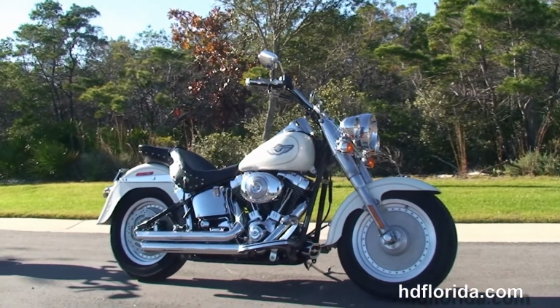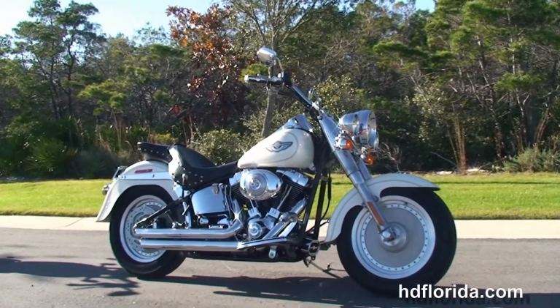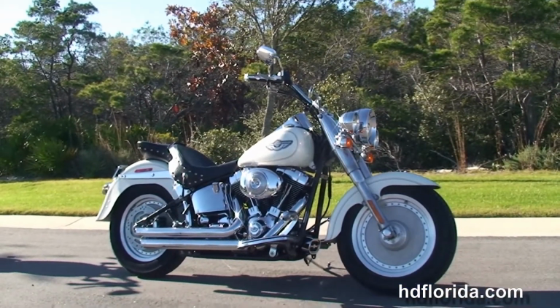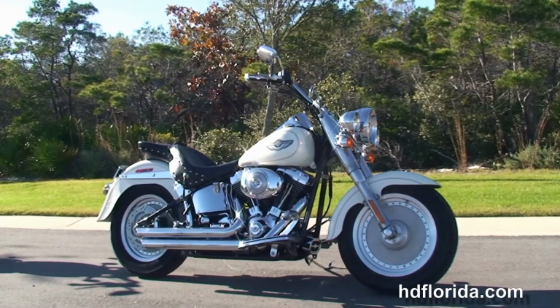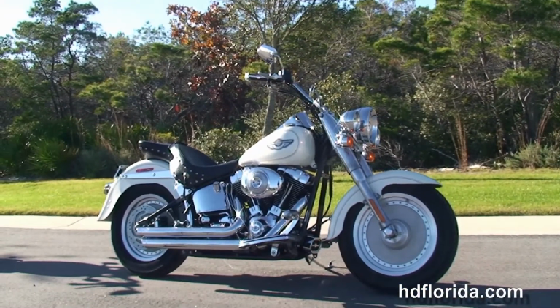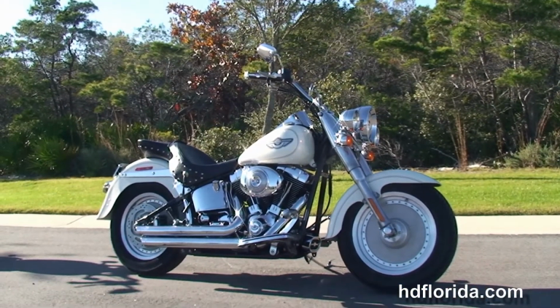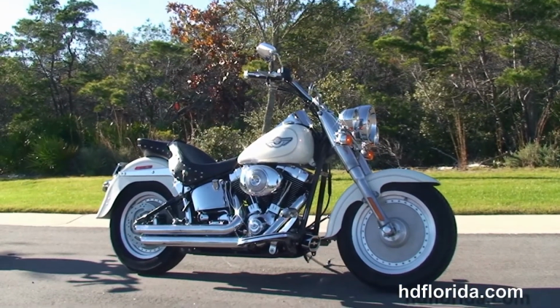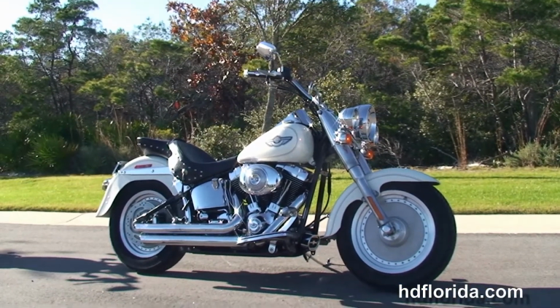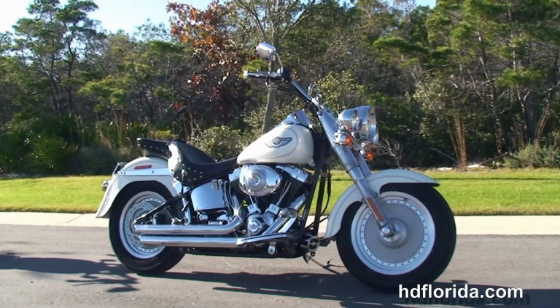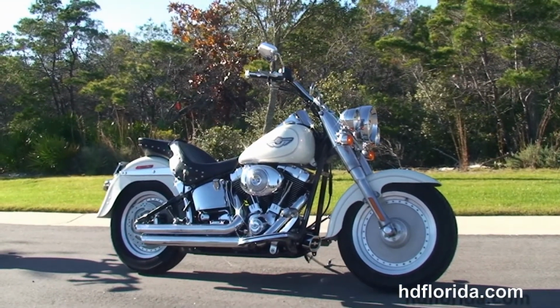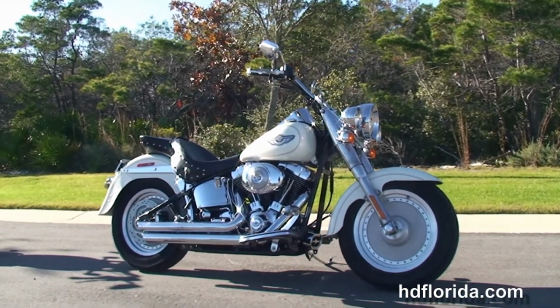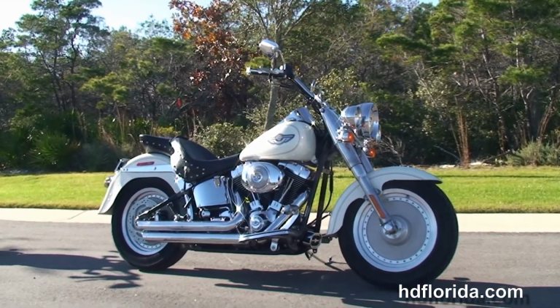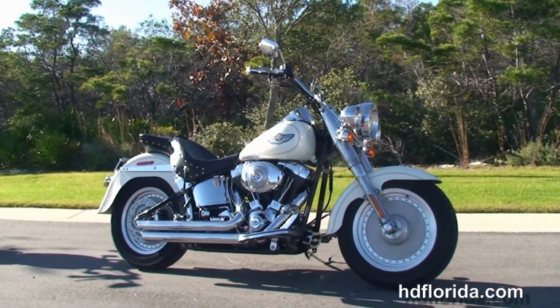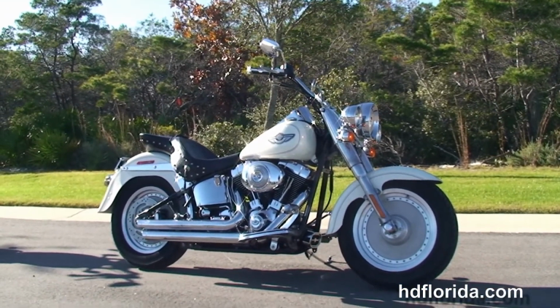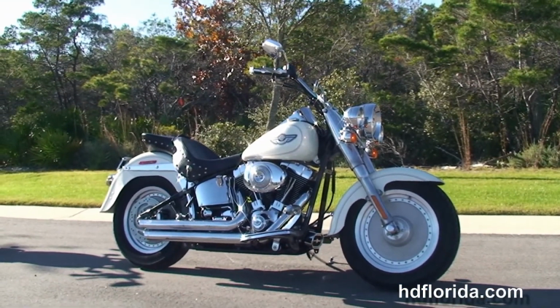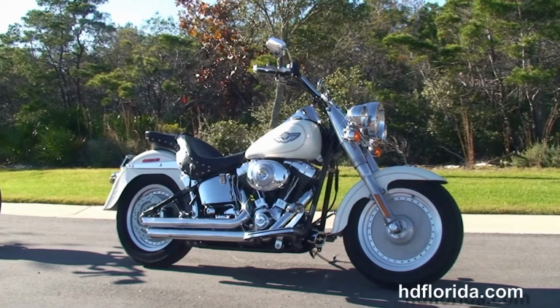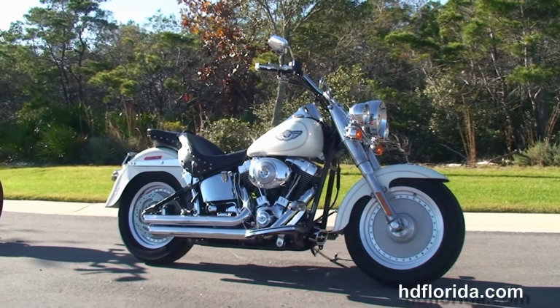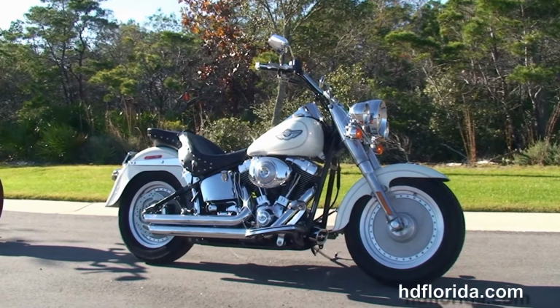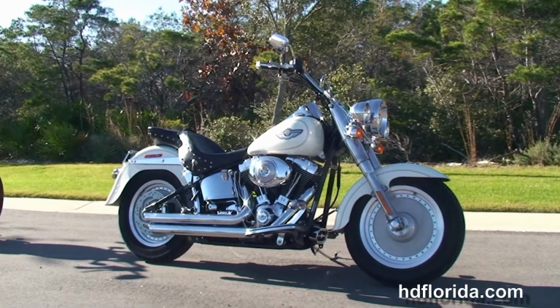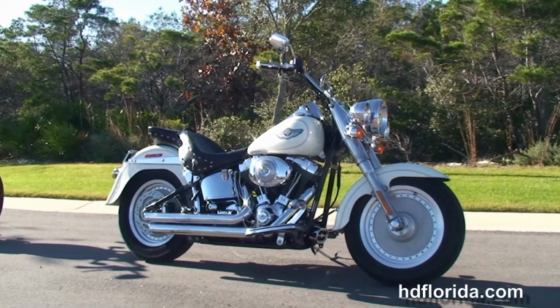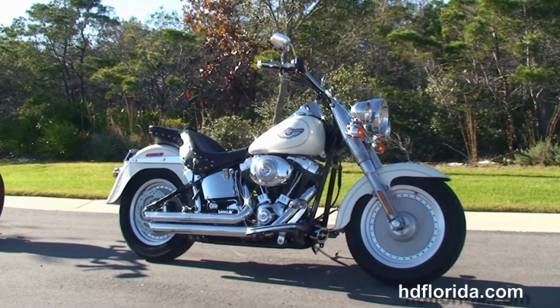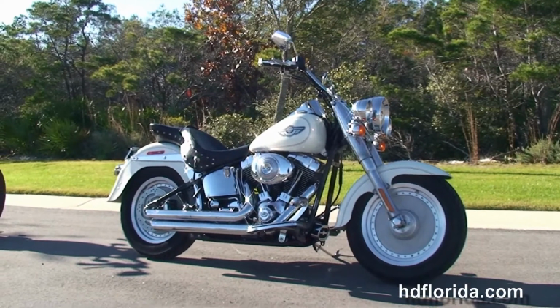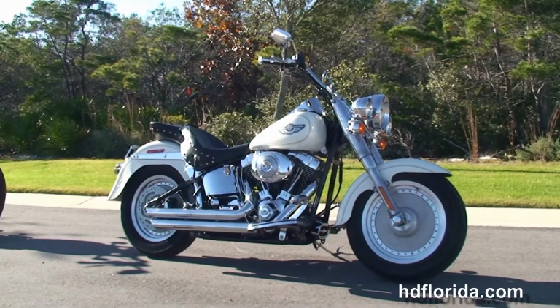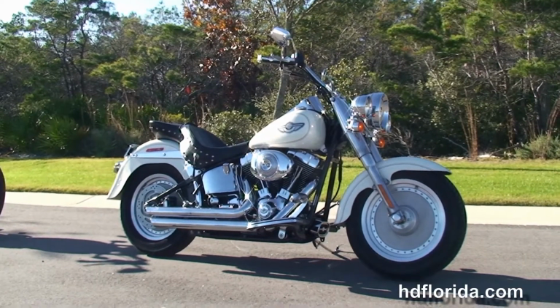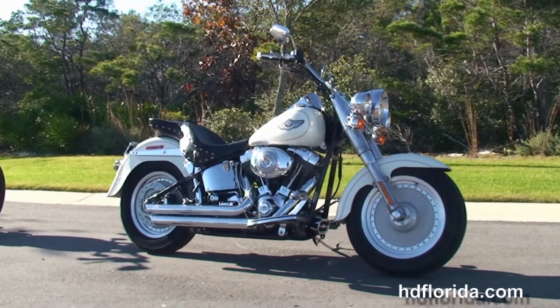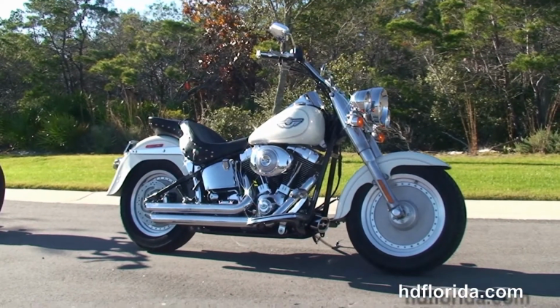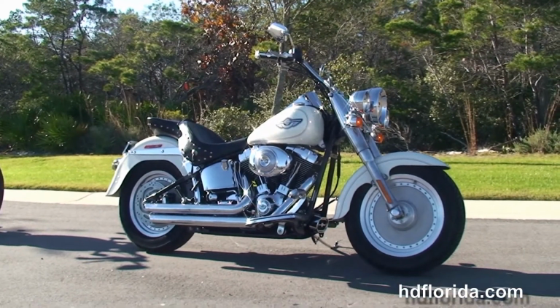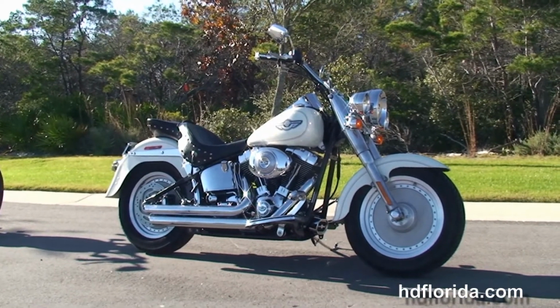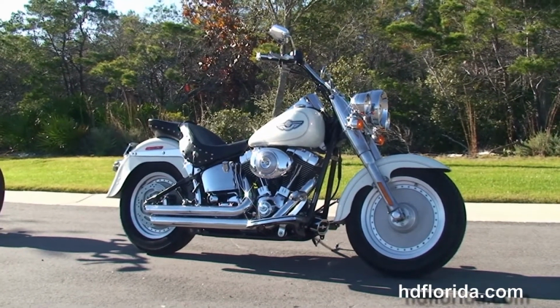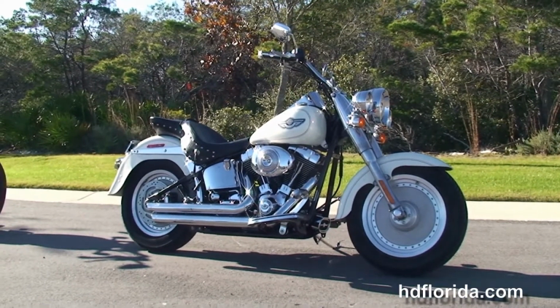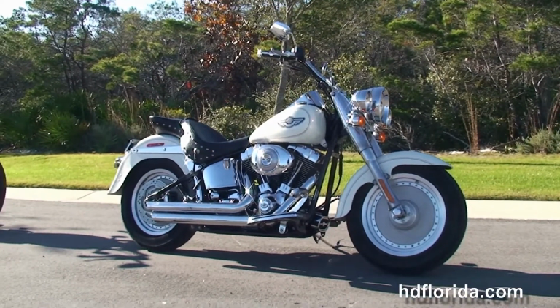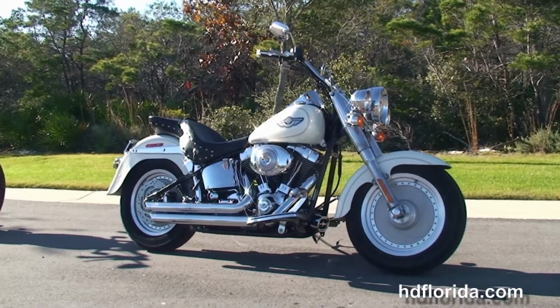We take anything on trade — cars, boats, campers, guns, property, jewelry, artwork. You name it, we take it, as long as we don't have to feed it.